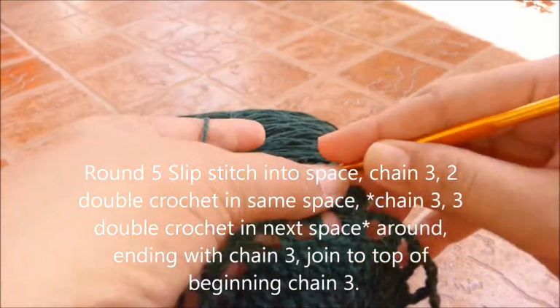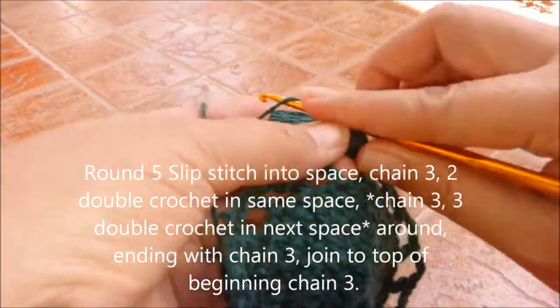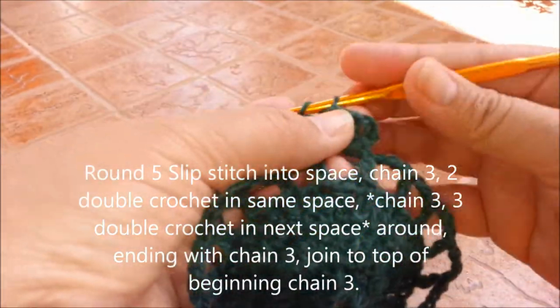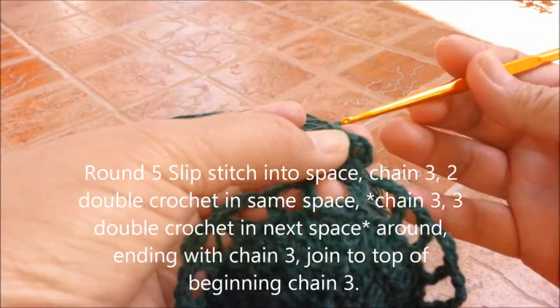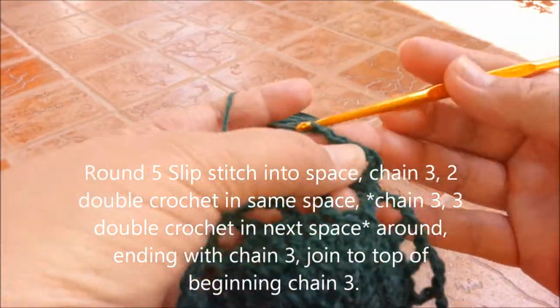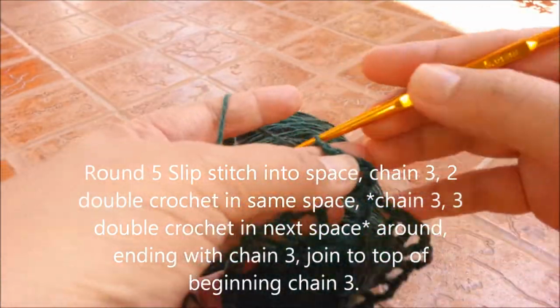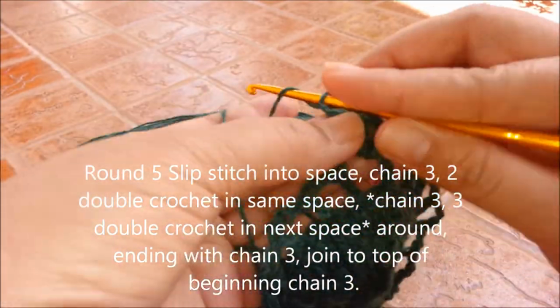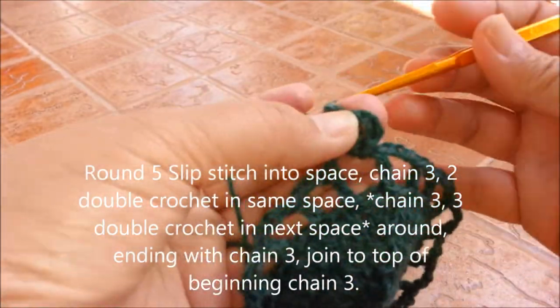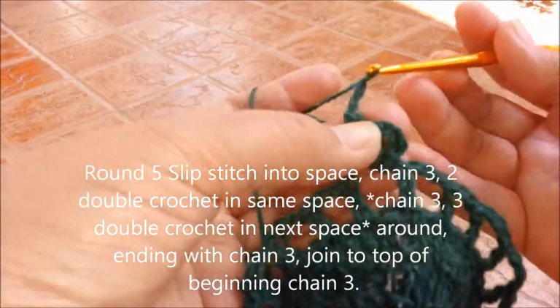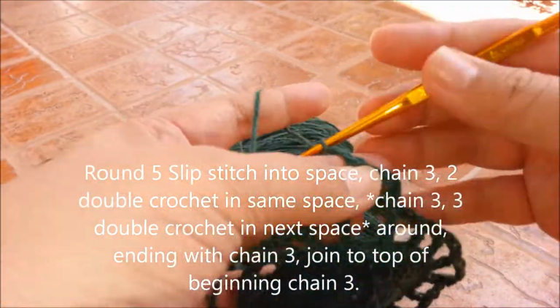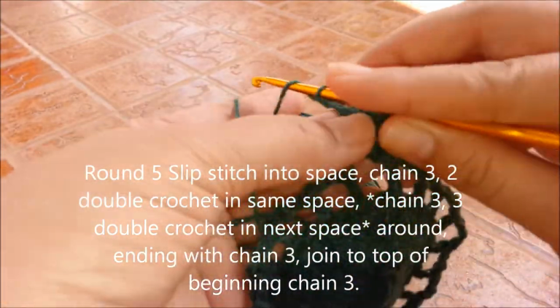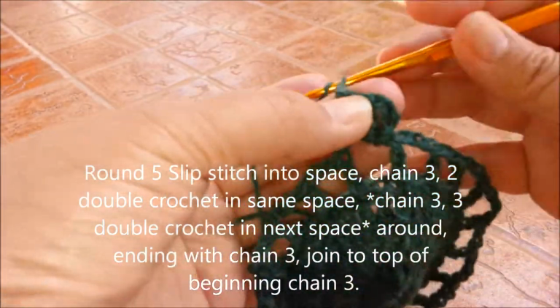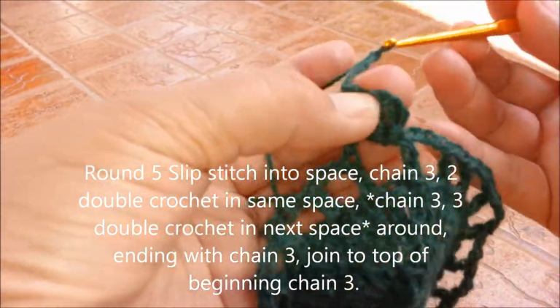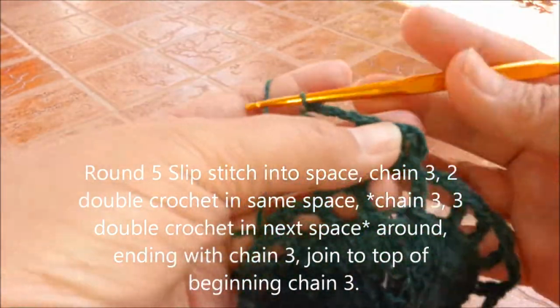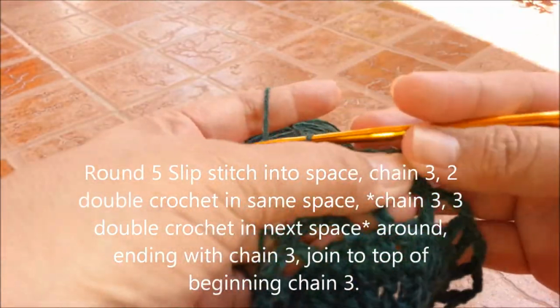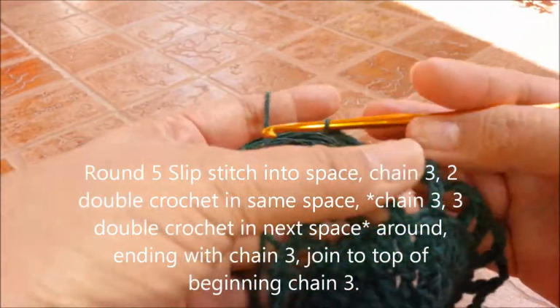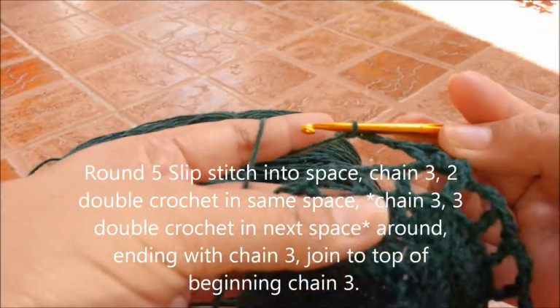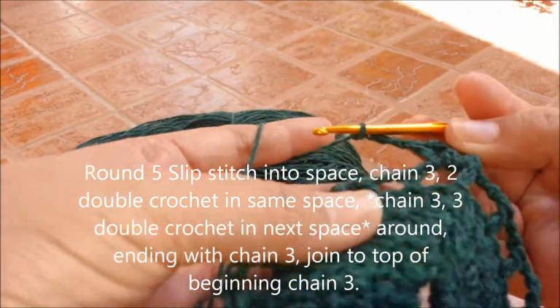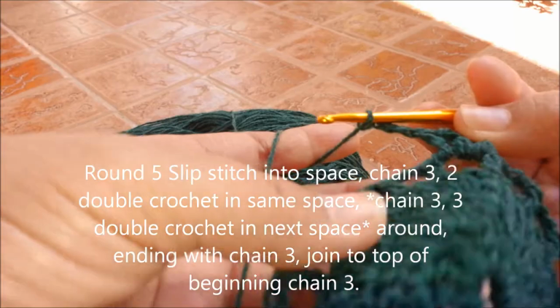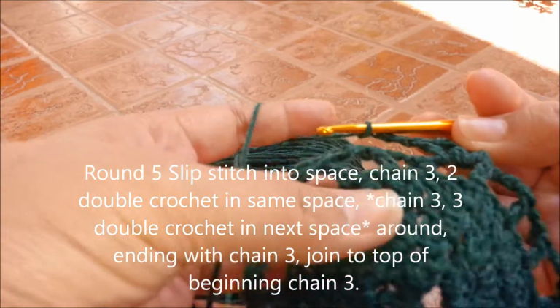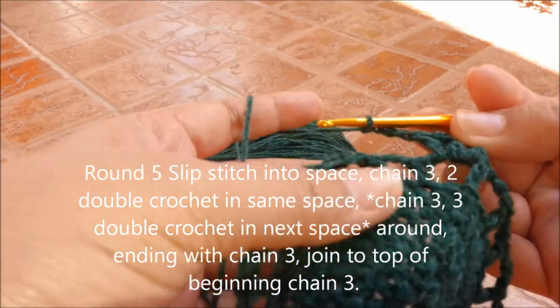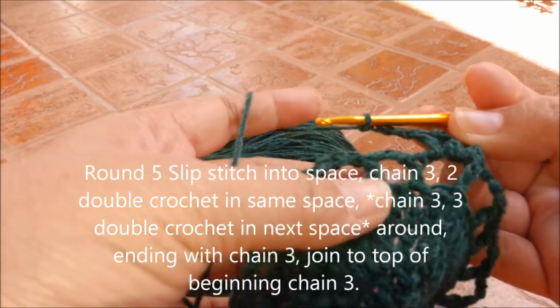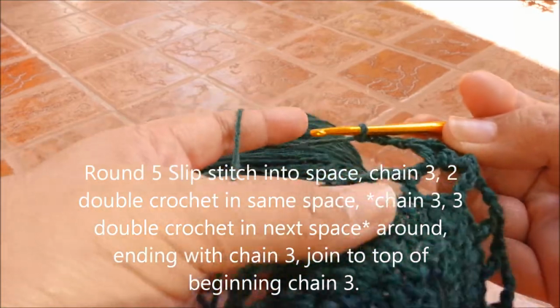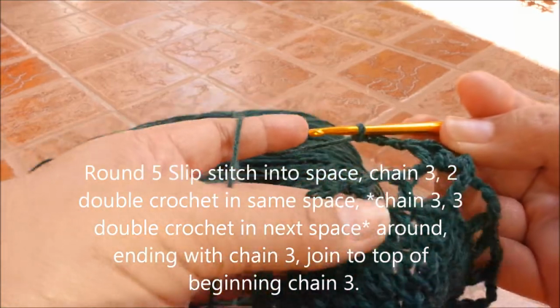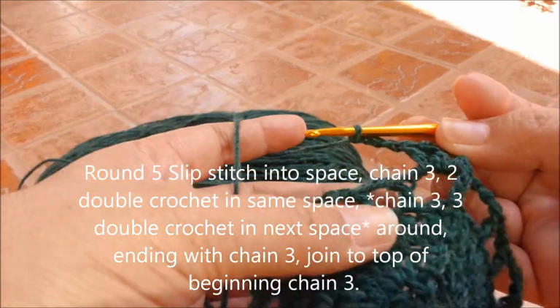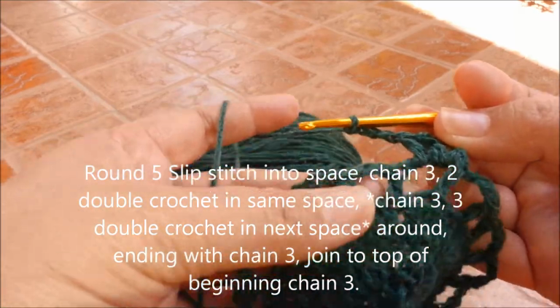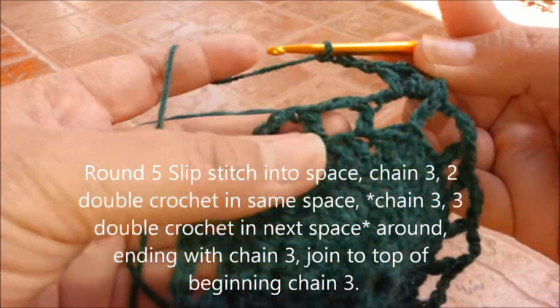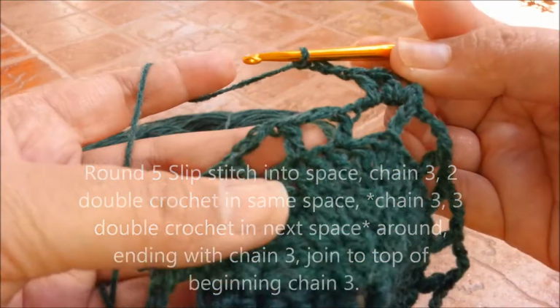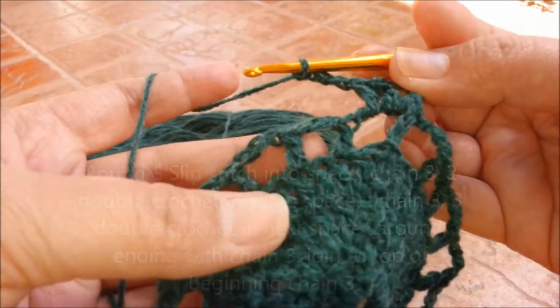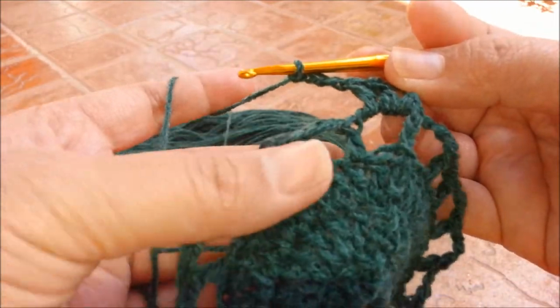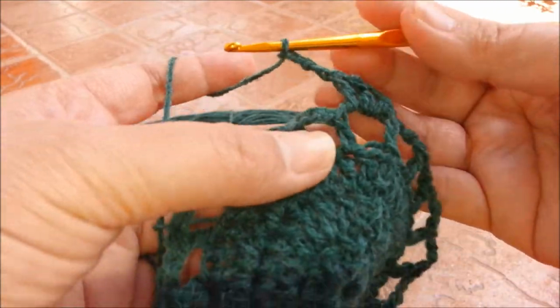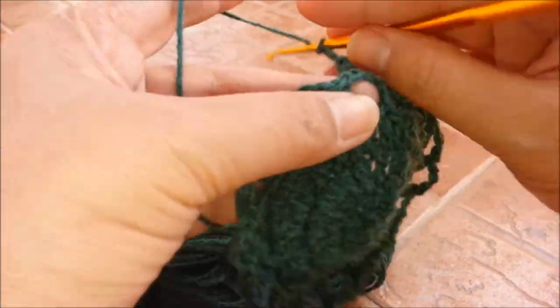Then 3 double crochets in the next stitch, and then 3 double crochets in the next stitch again.